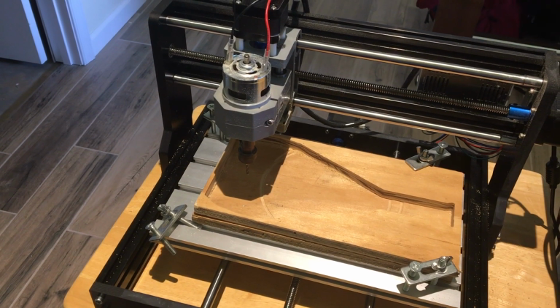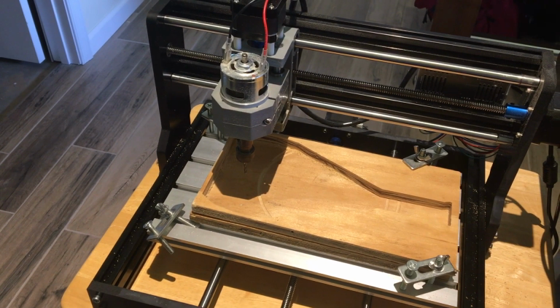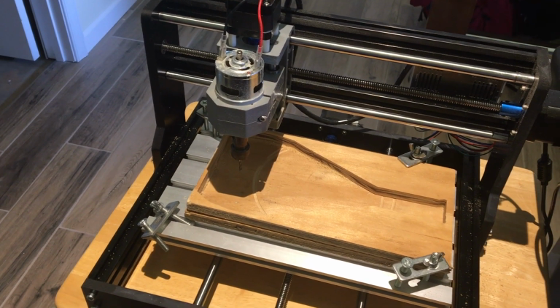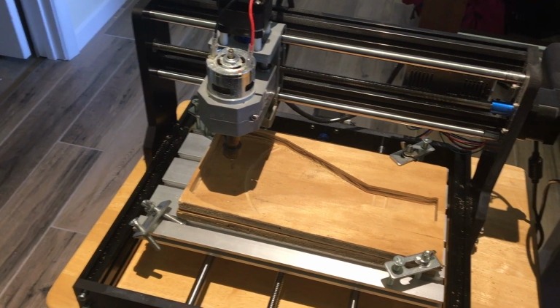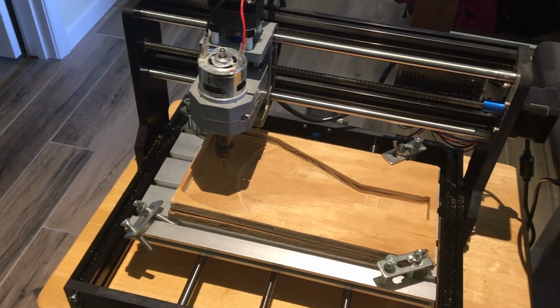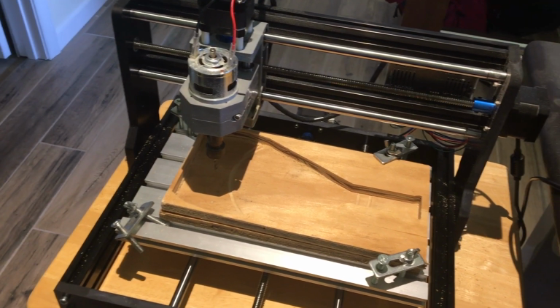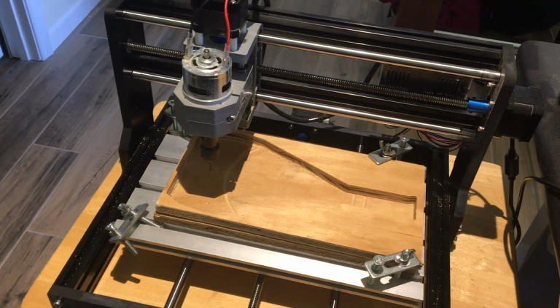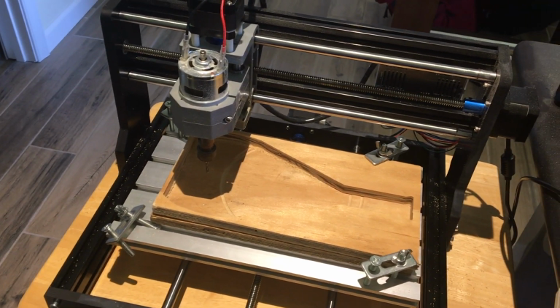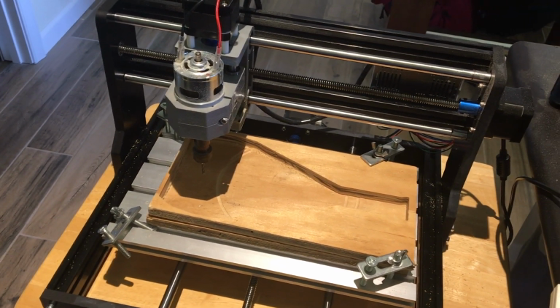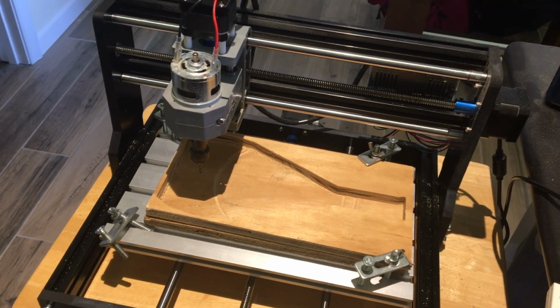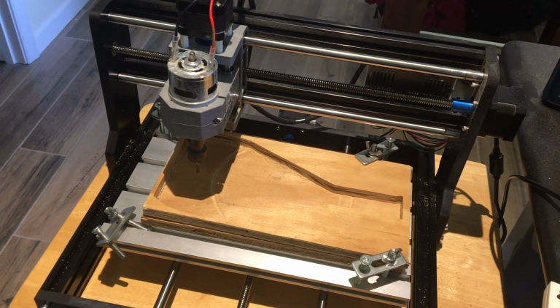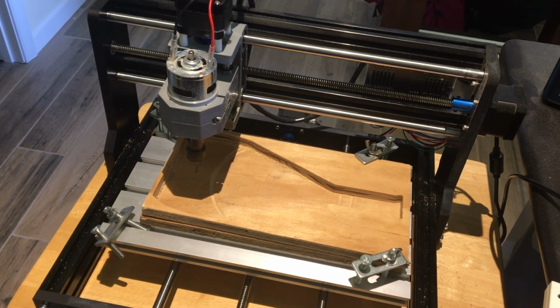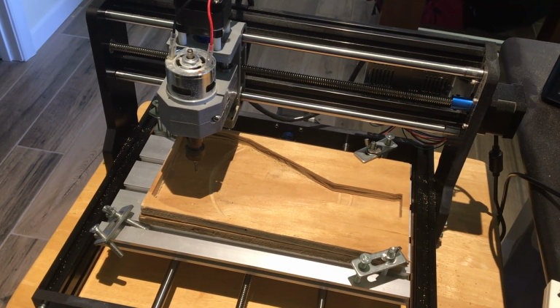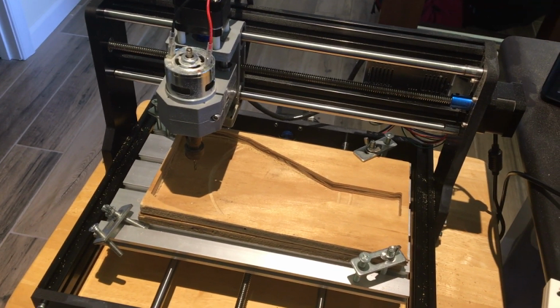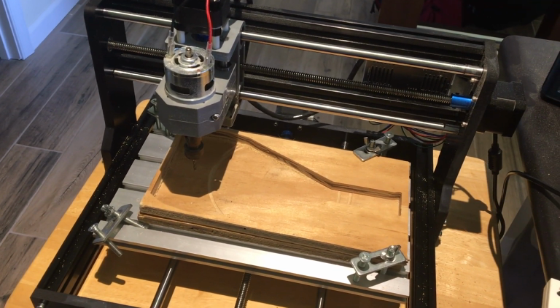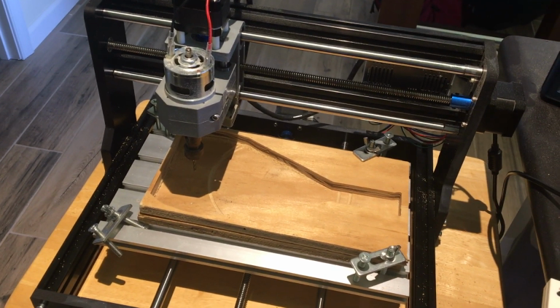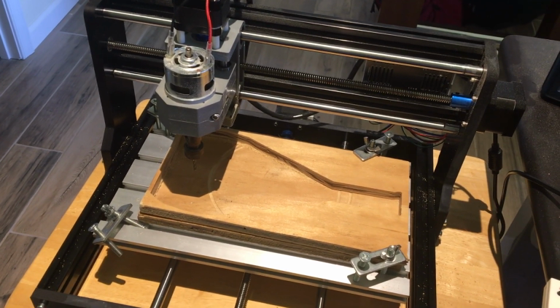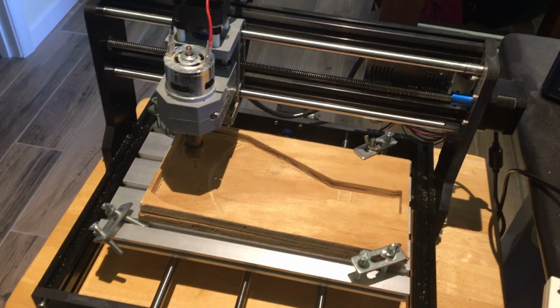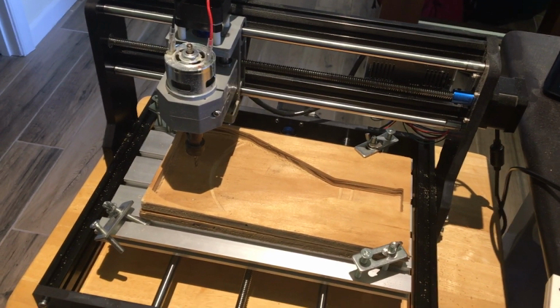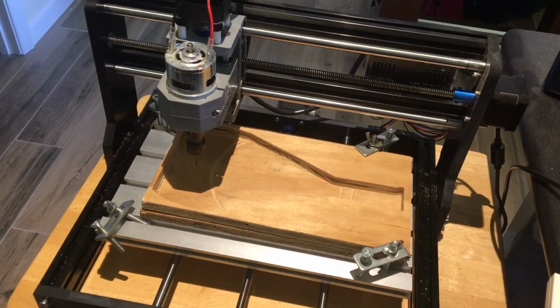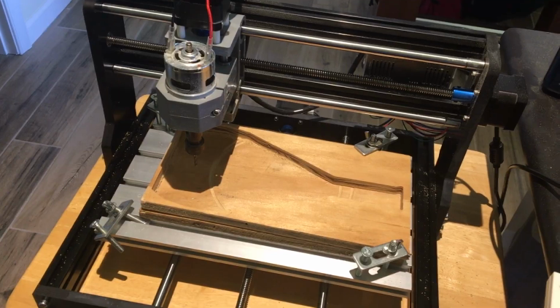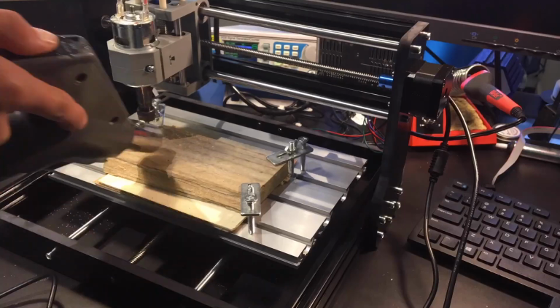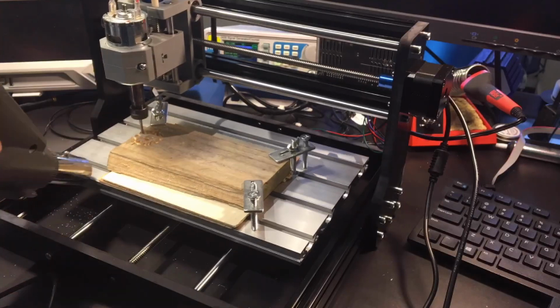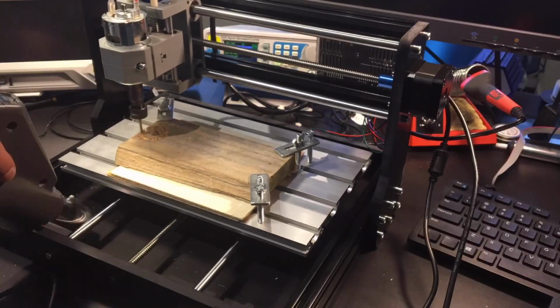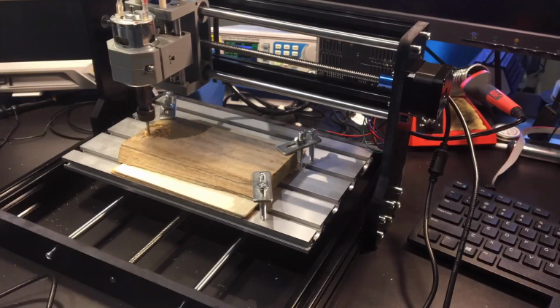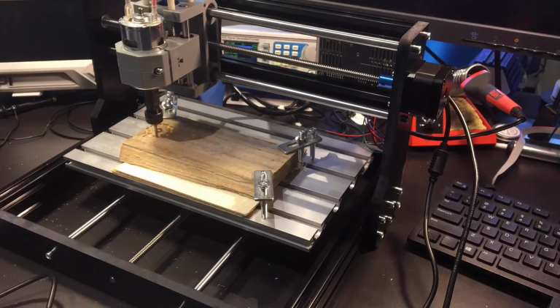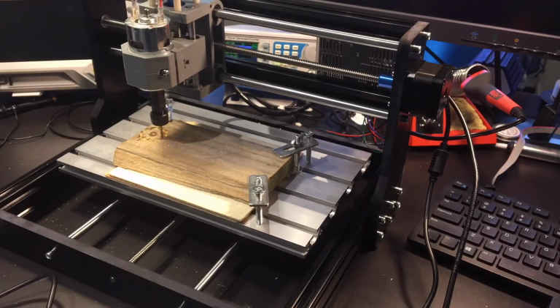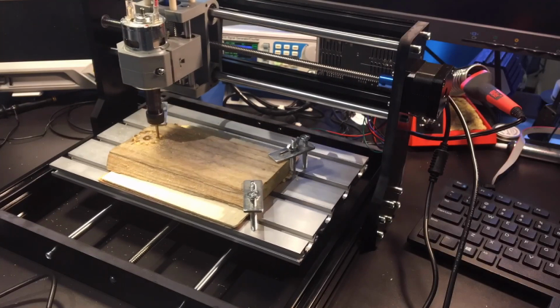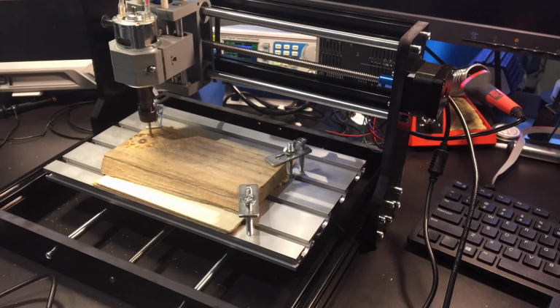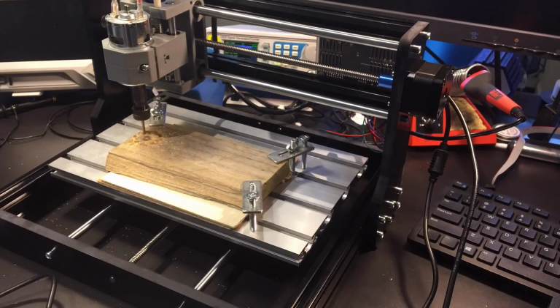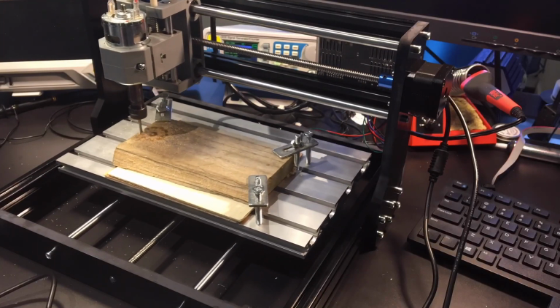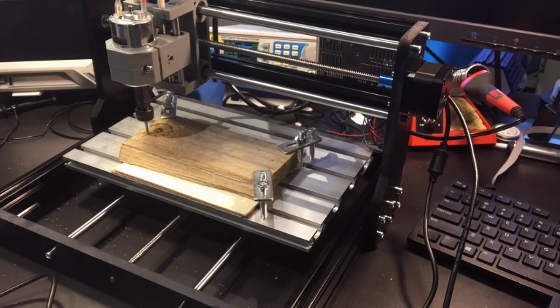Today, we're going to be testing out the CNC mill we built in the last video by carving, engraving, and cutting some wood.